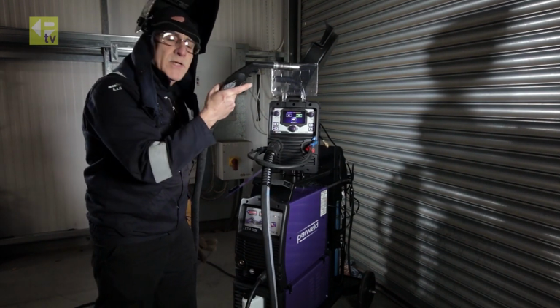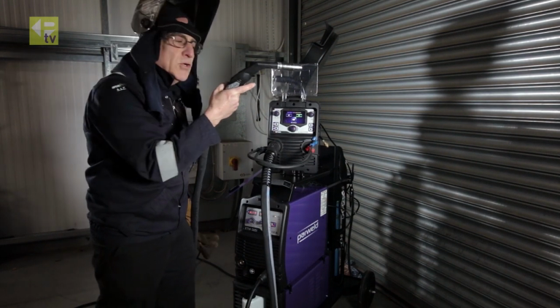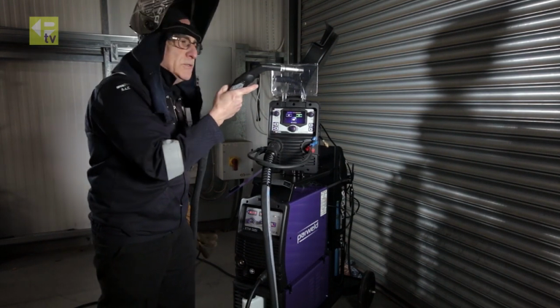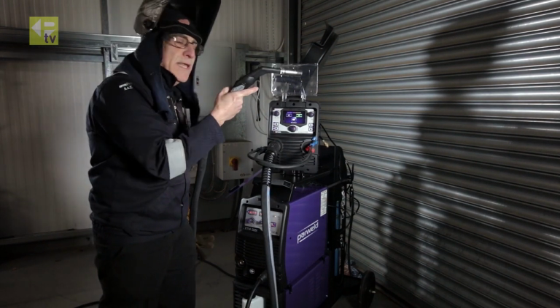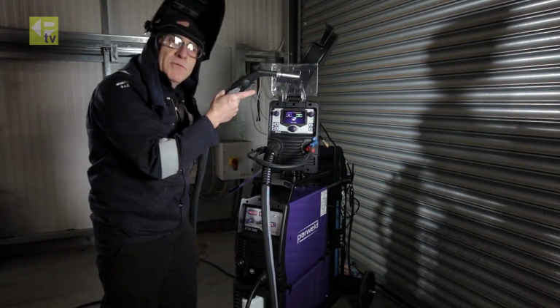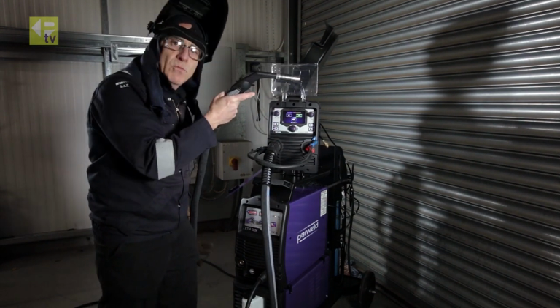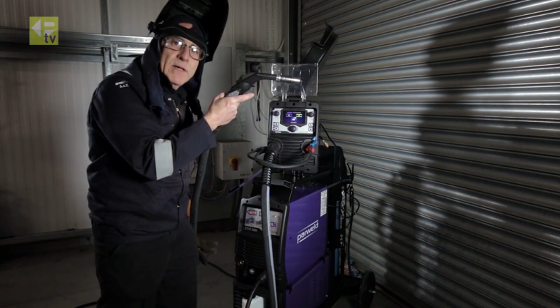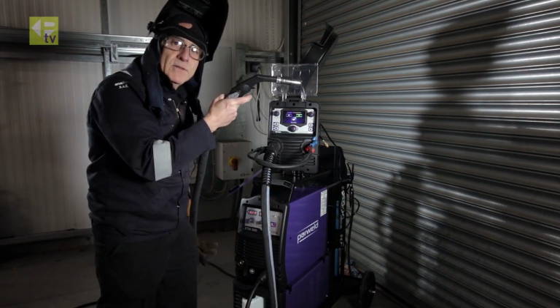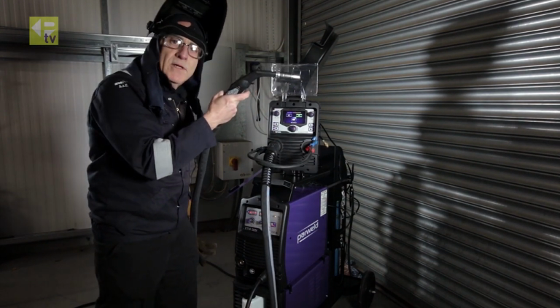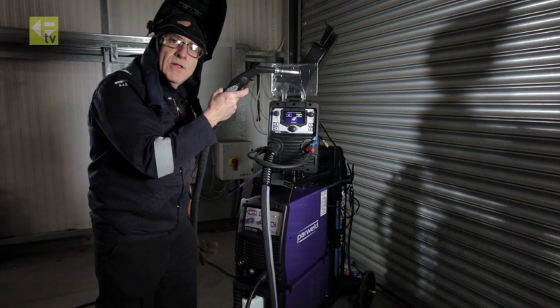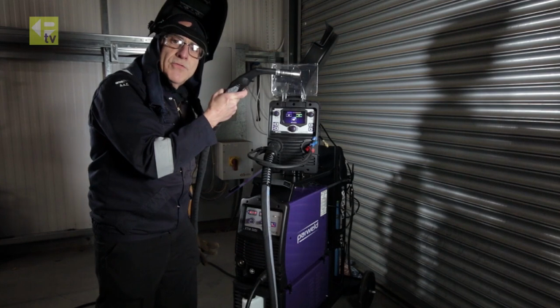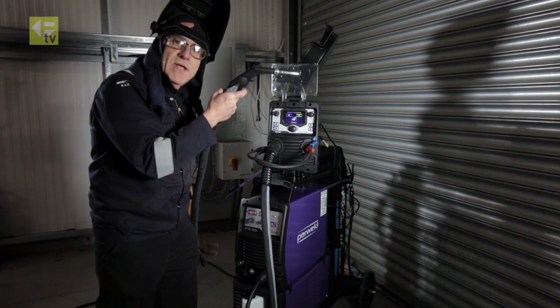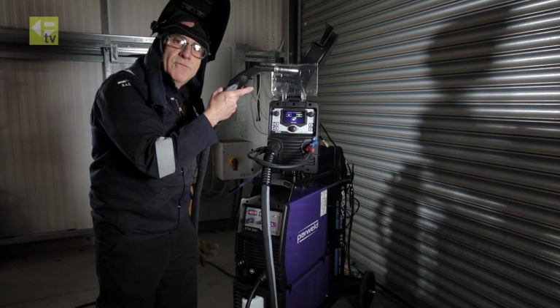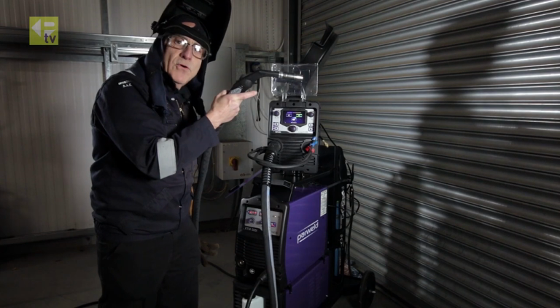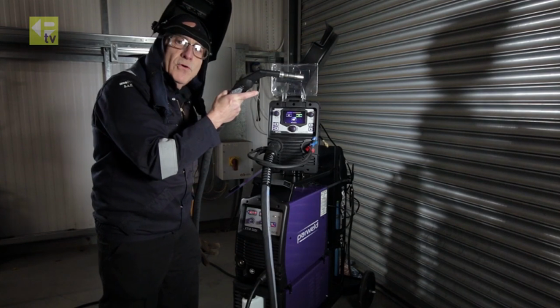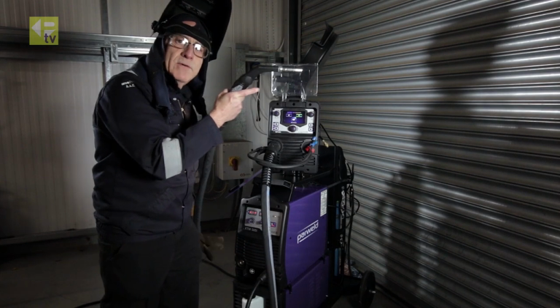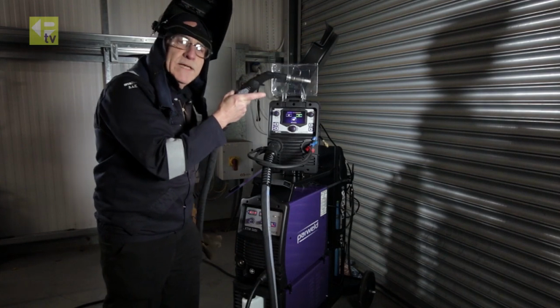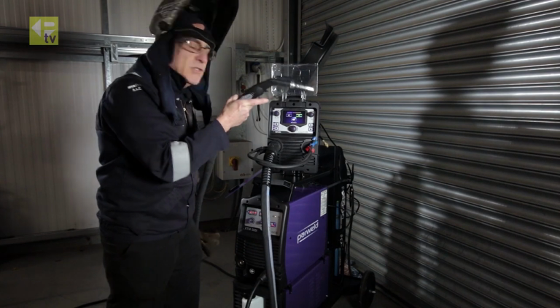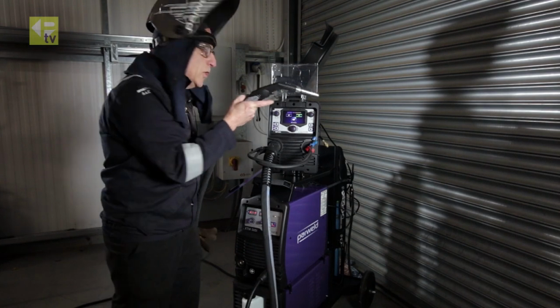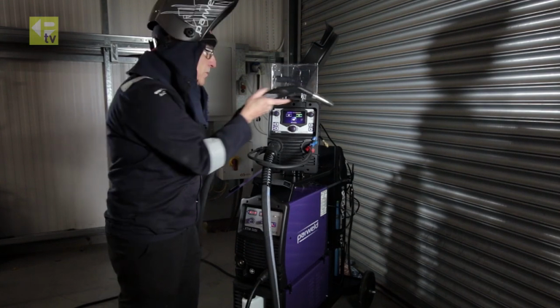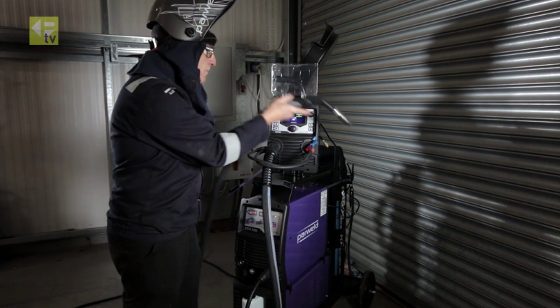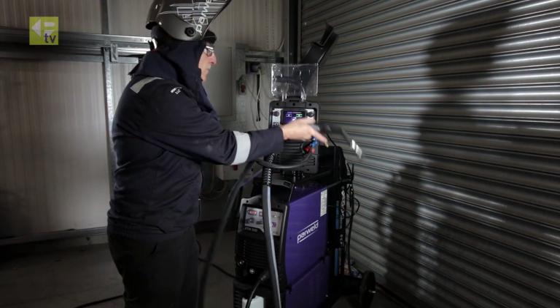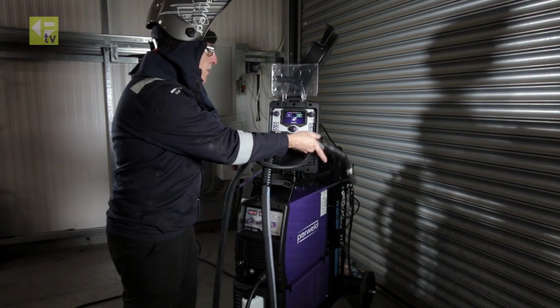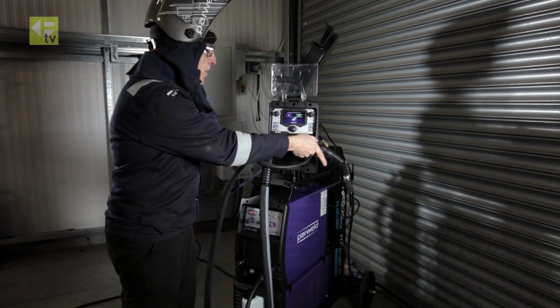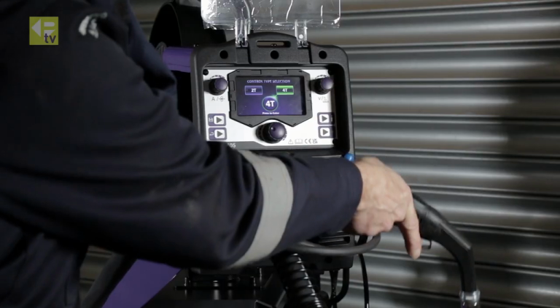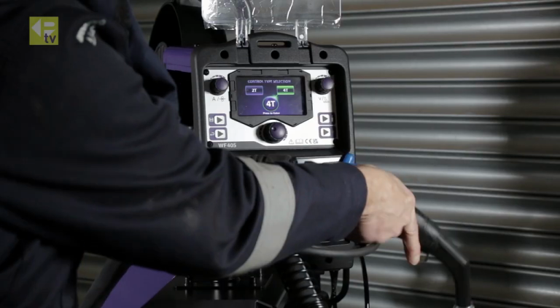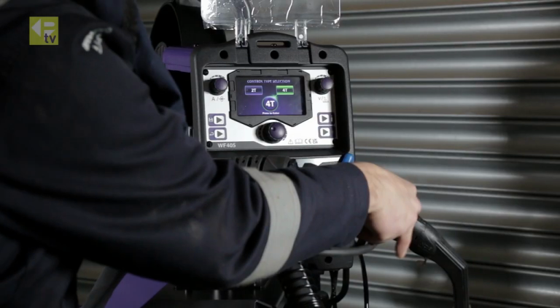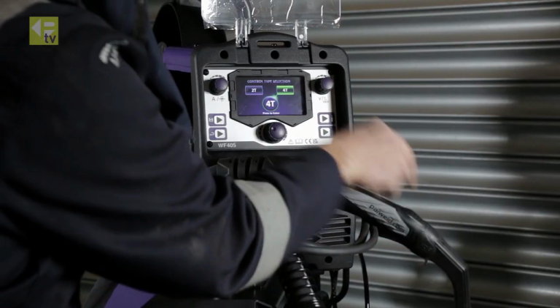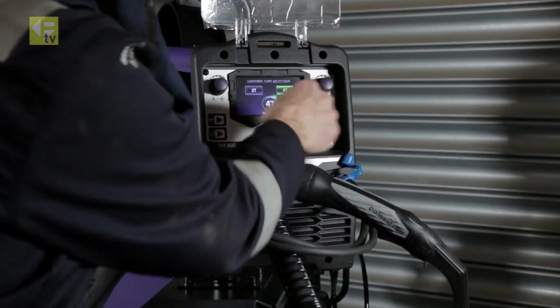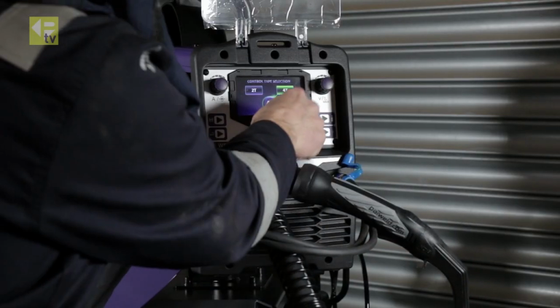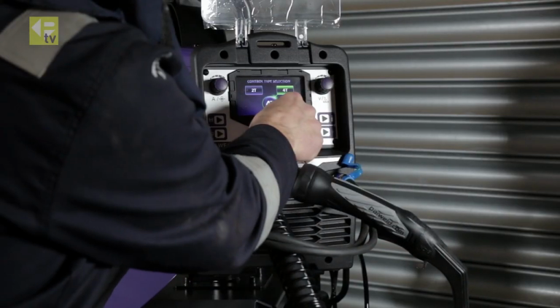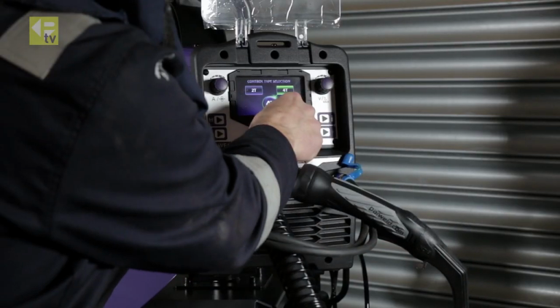Come to the end of the weld — three, four and it stops. So I'm going to go for 2T.